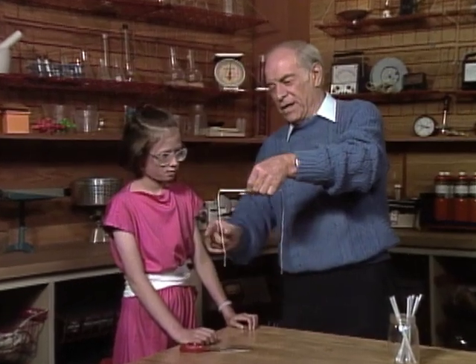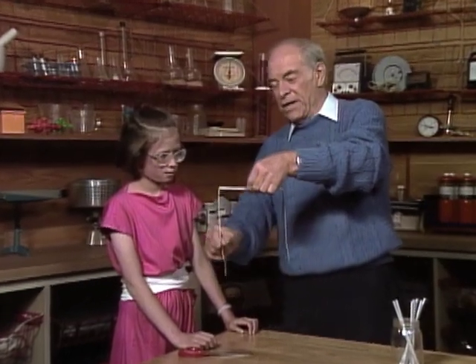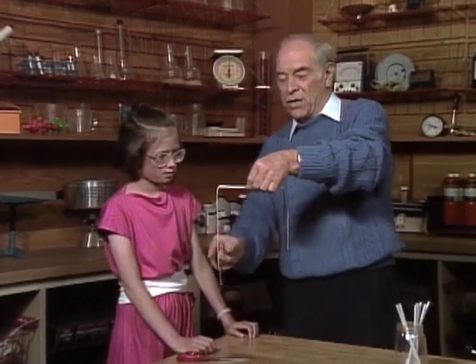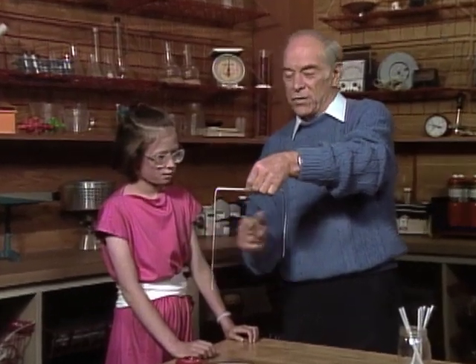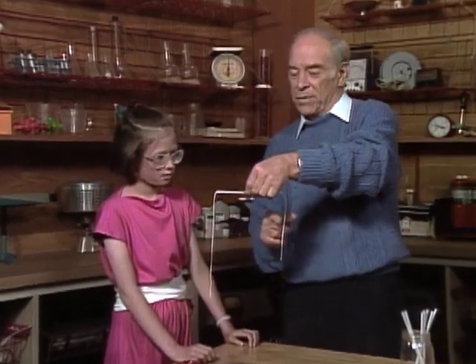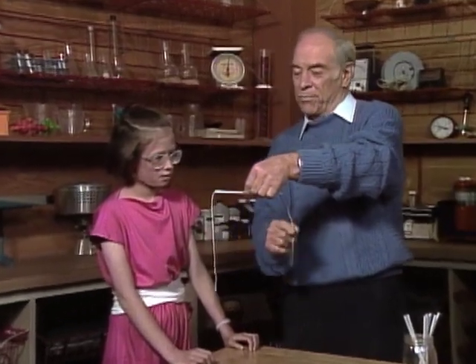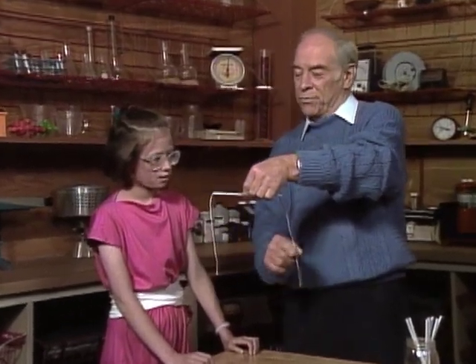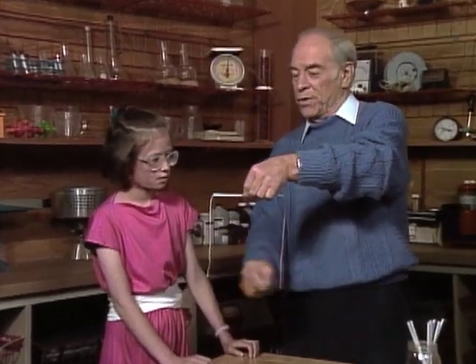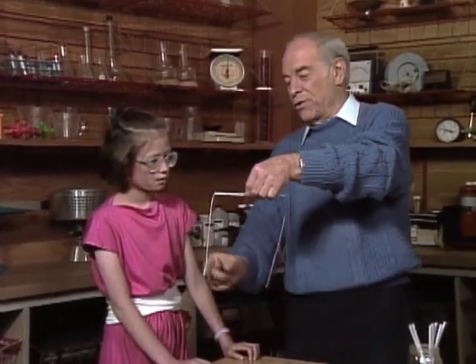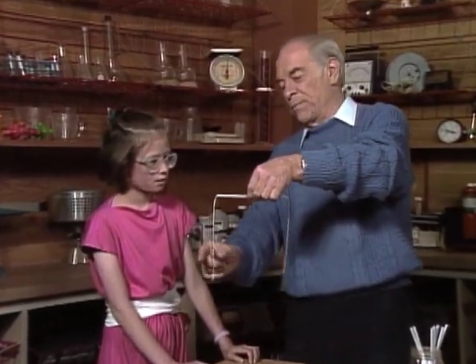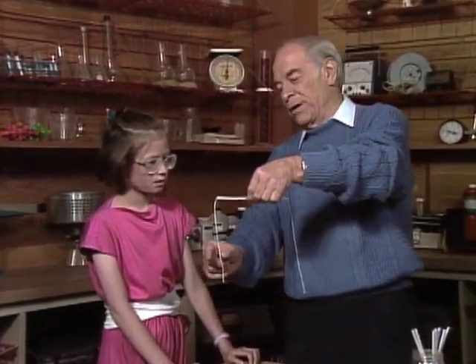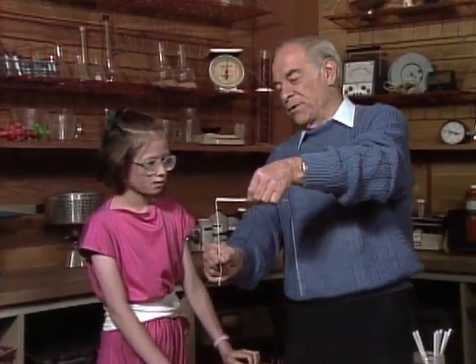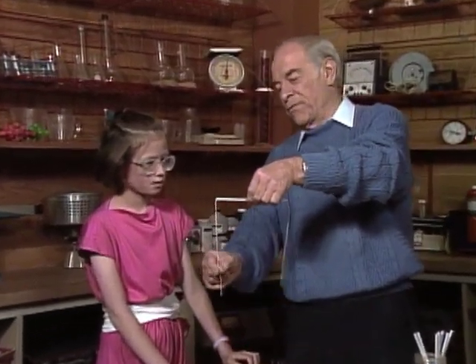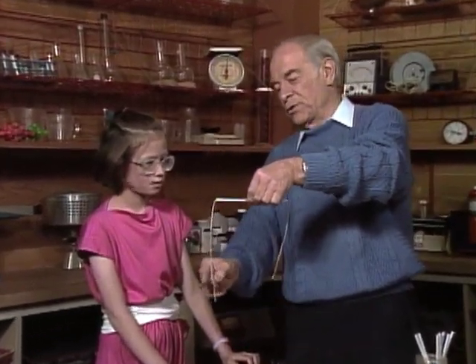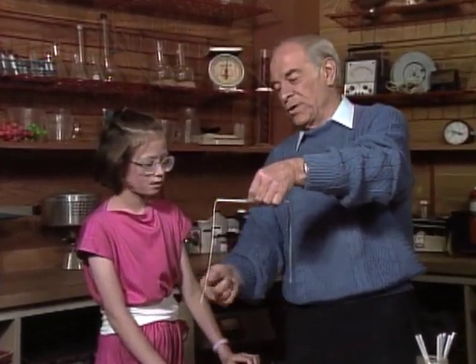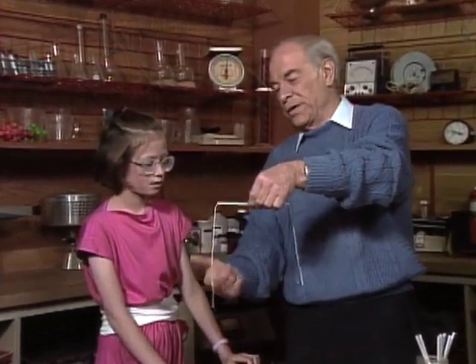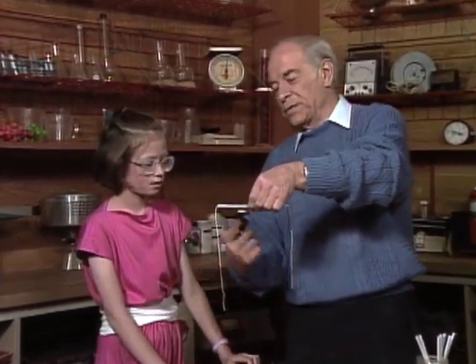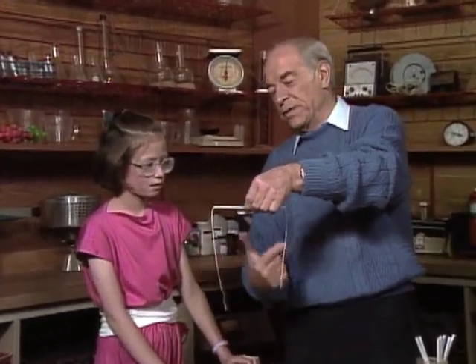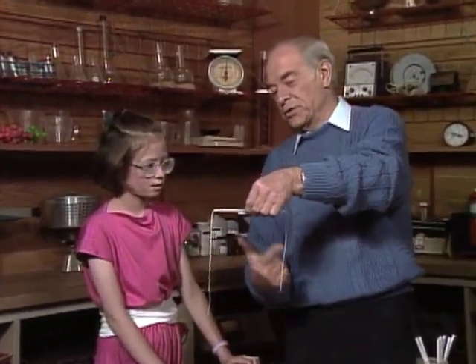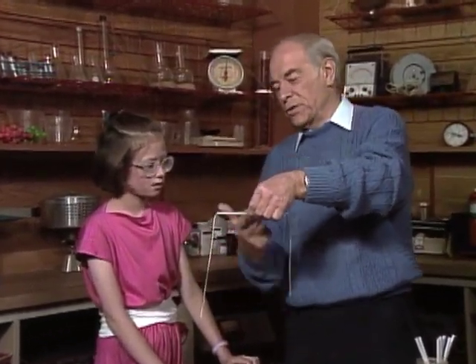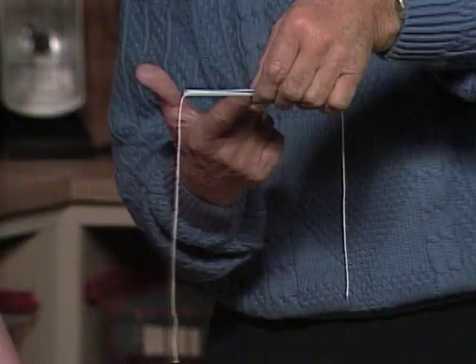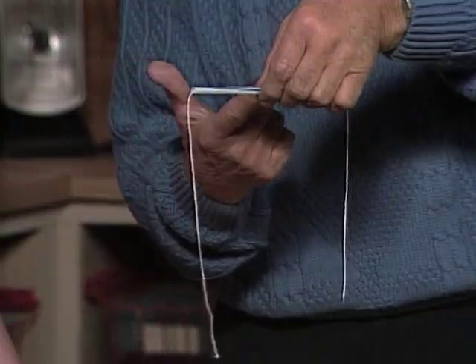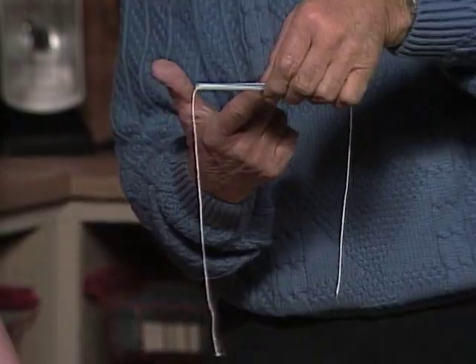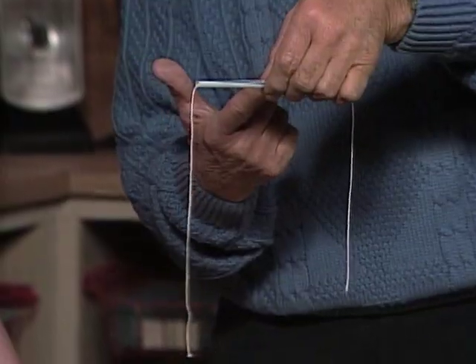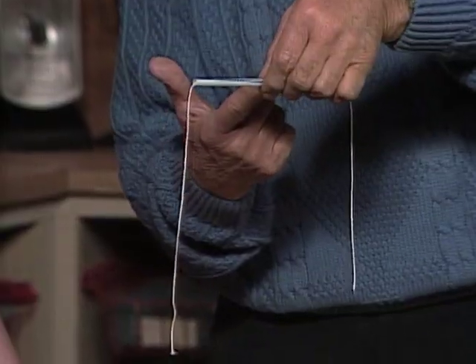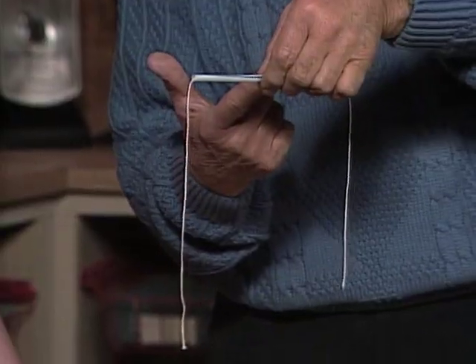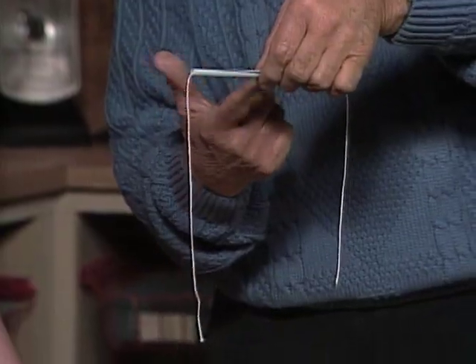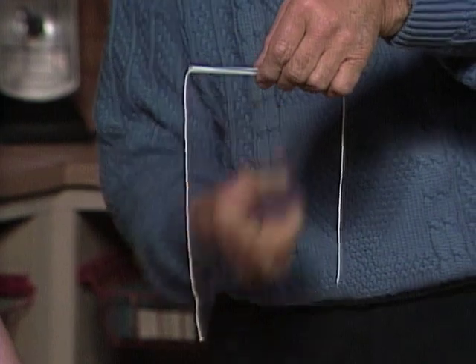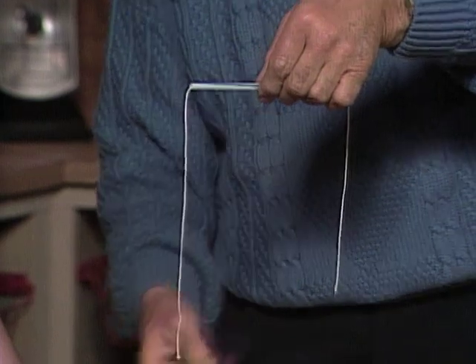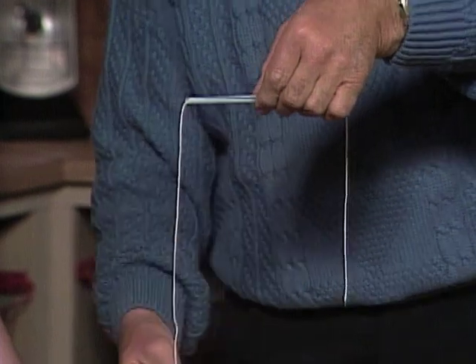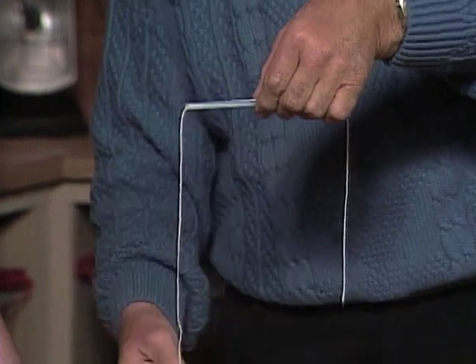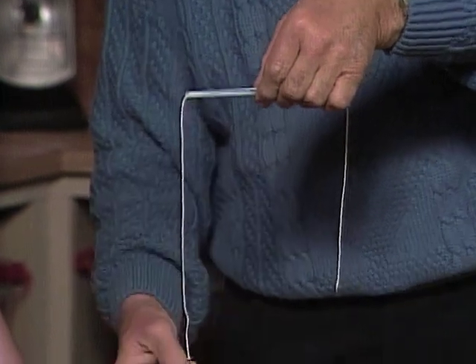Eliana, here's a trick you can play on your friends. All you need is a piece of string and a straw. Oh, and scissors.